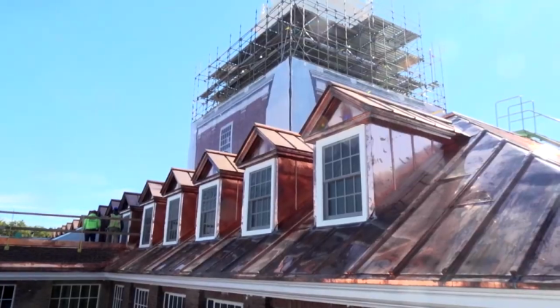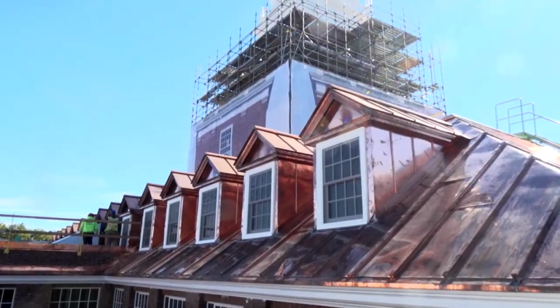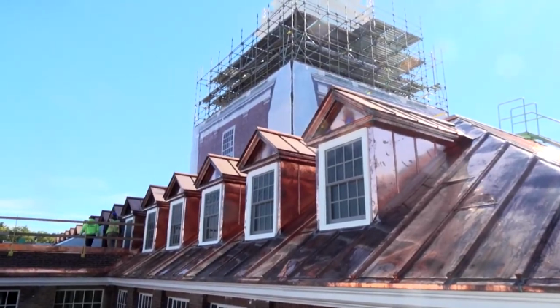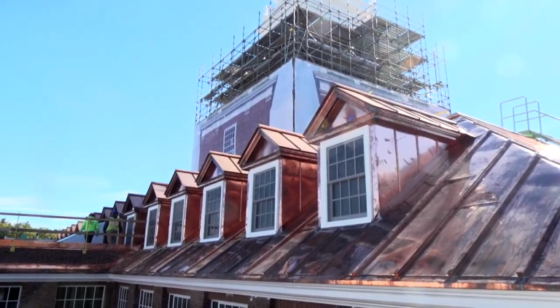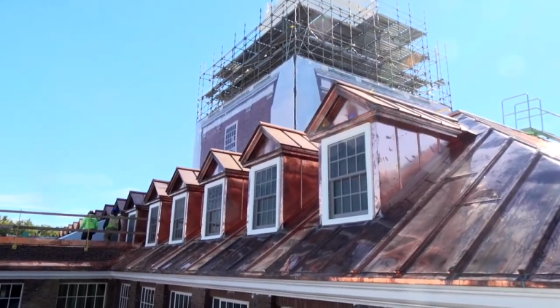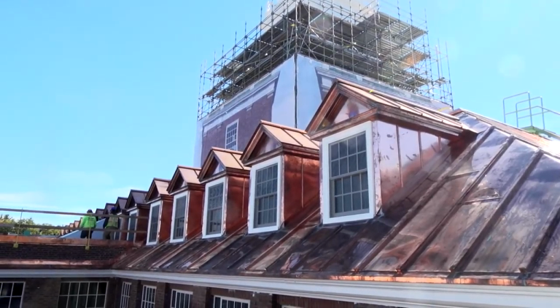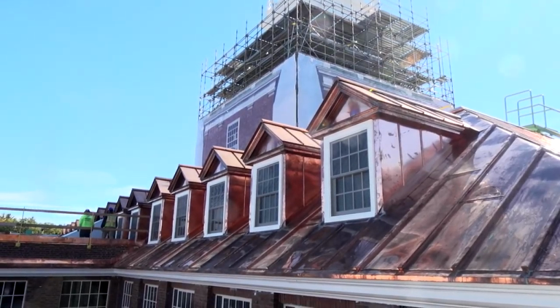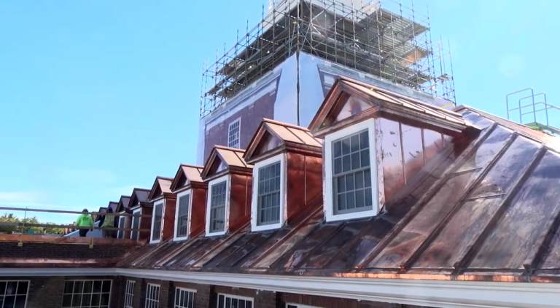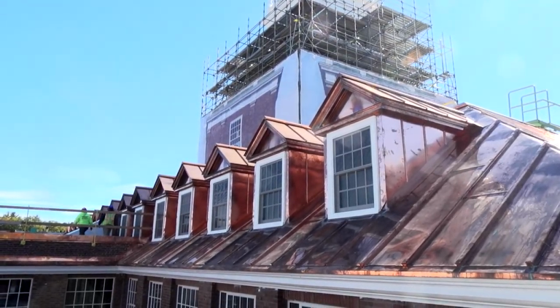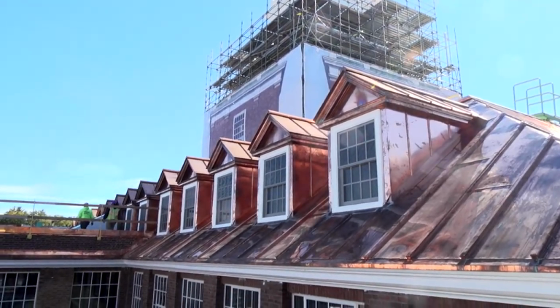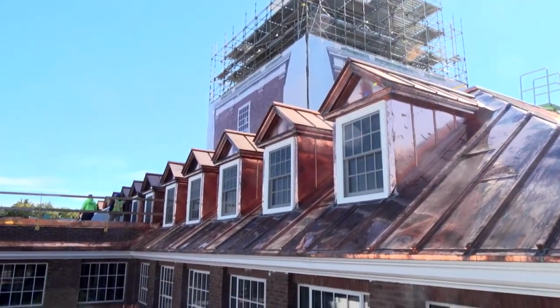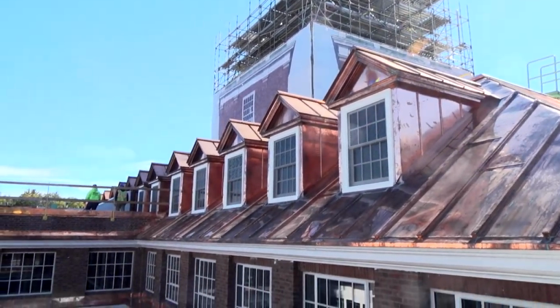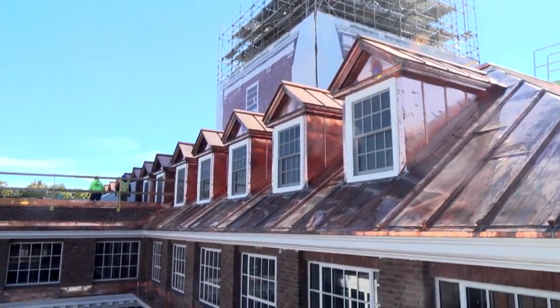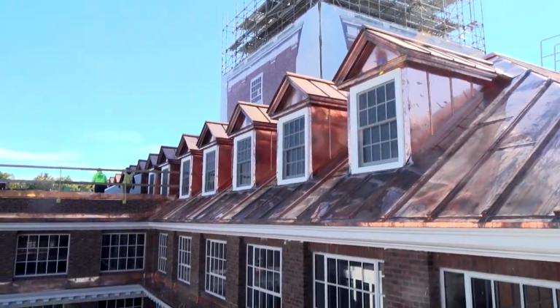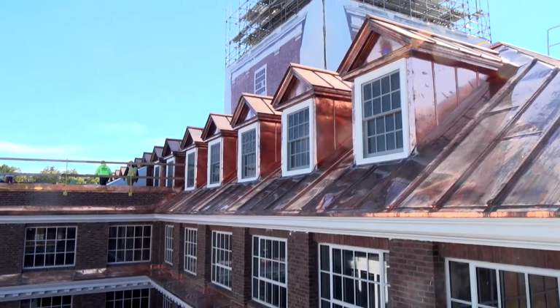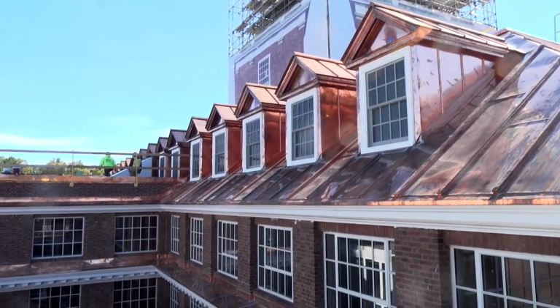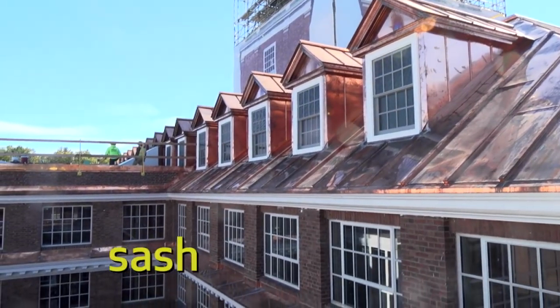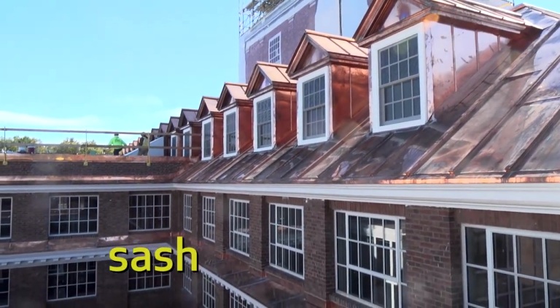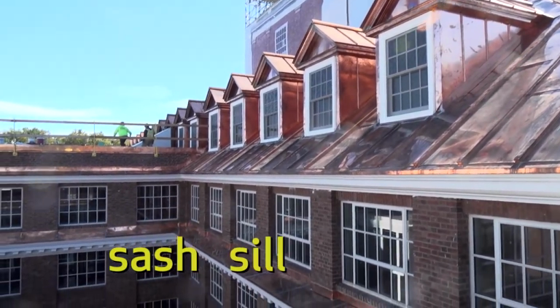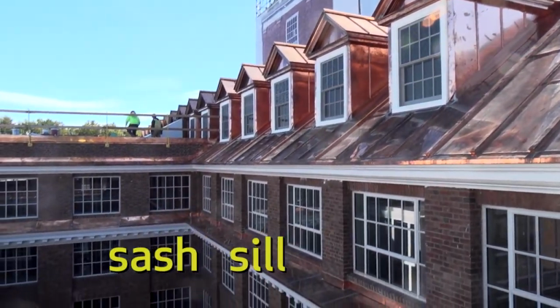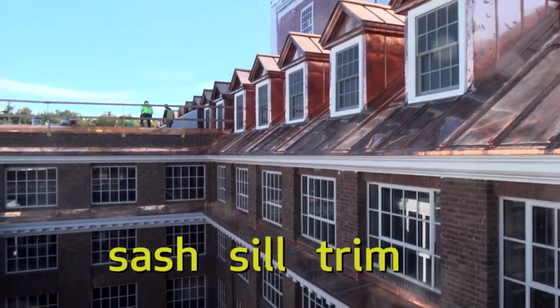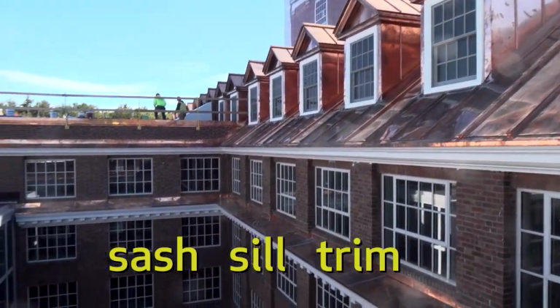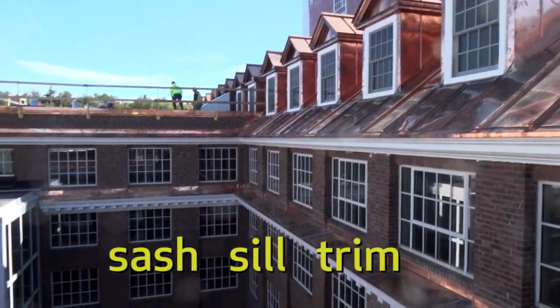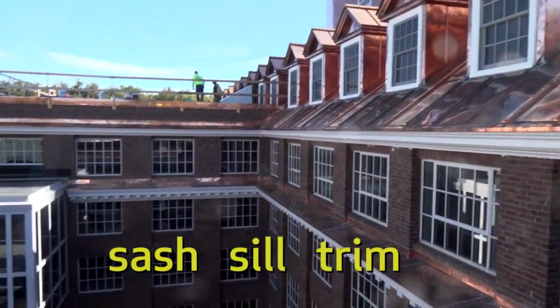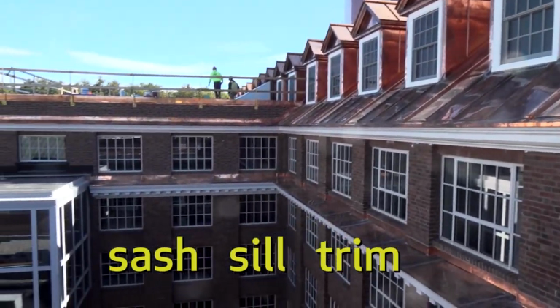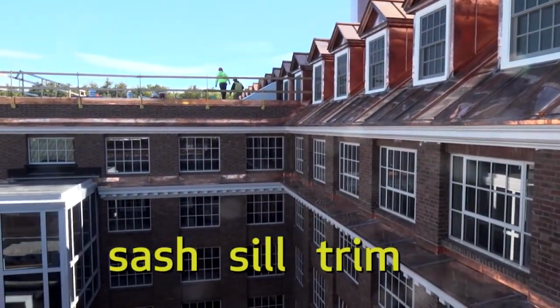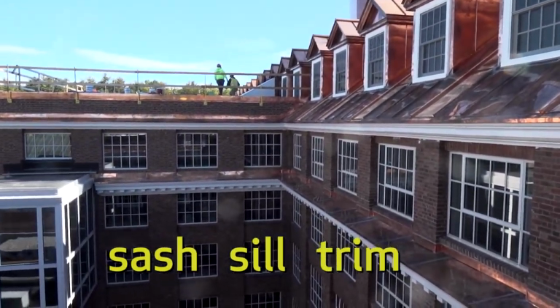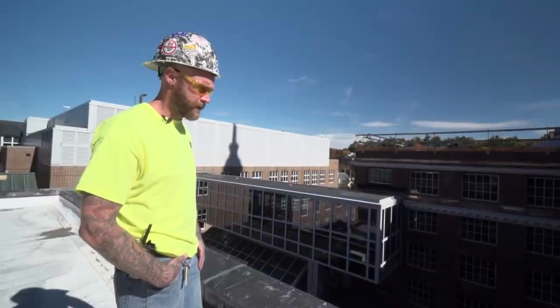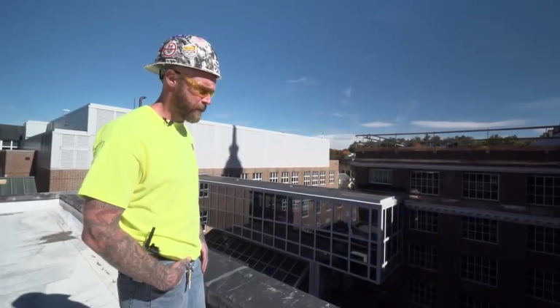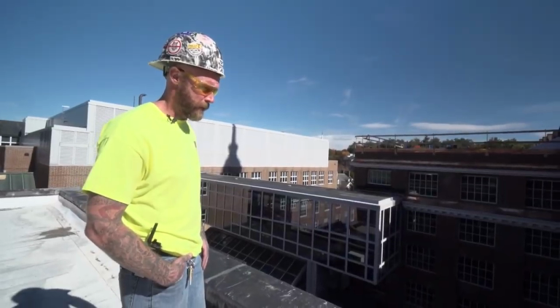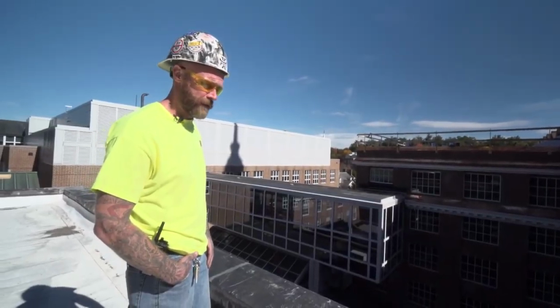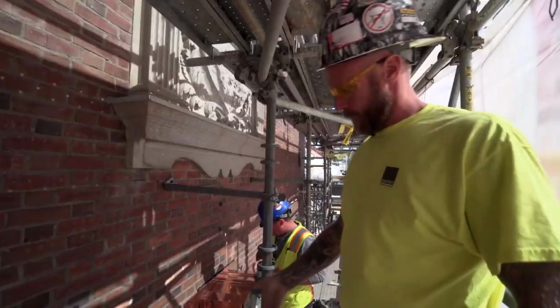These are the student study rooms. Put brand new double hung windows in — brand new sash, sill, trim. Just a job well done. Doesn't get much better than this.